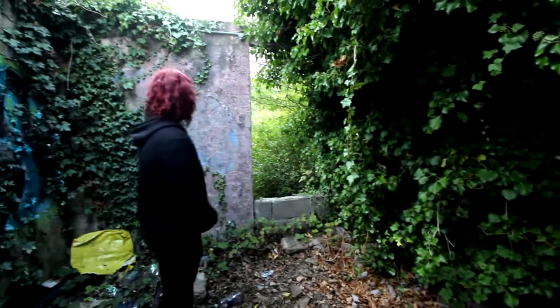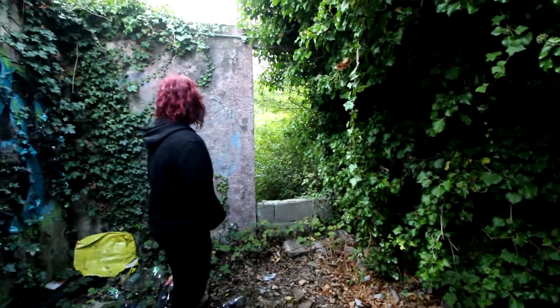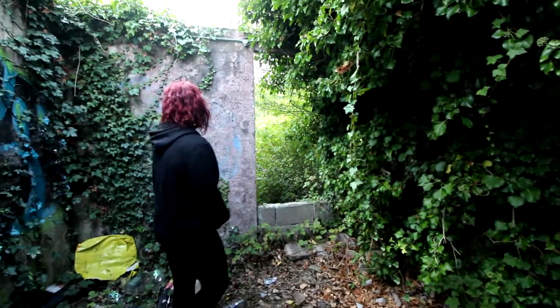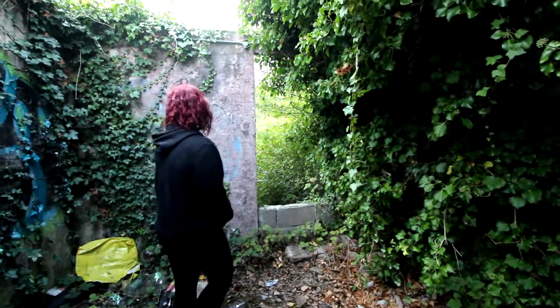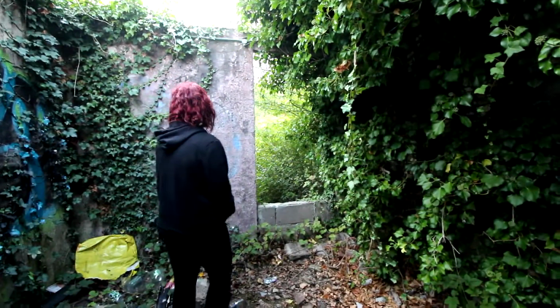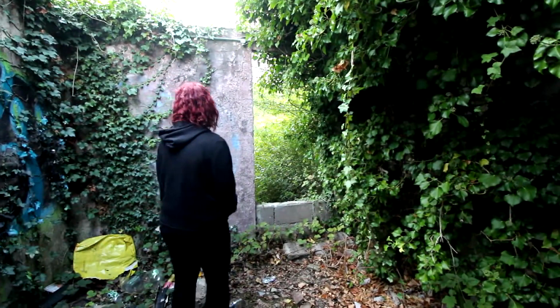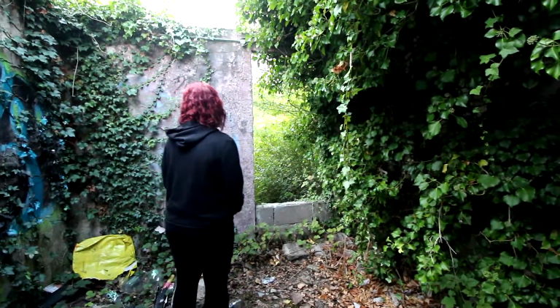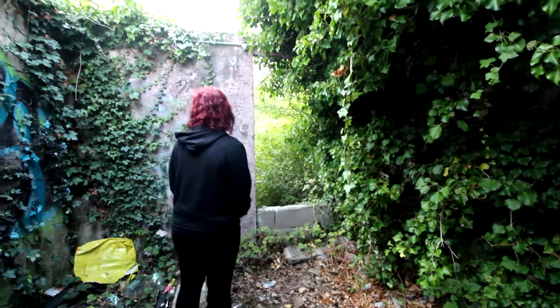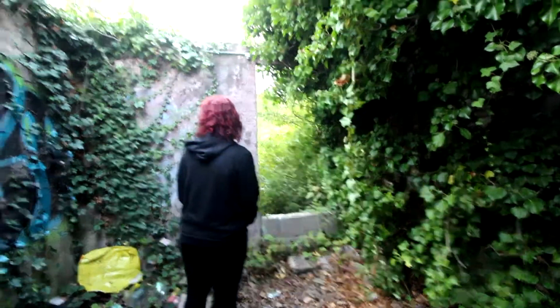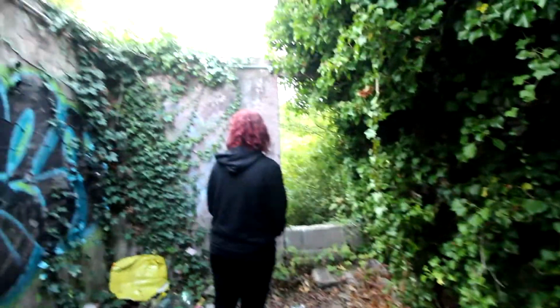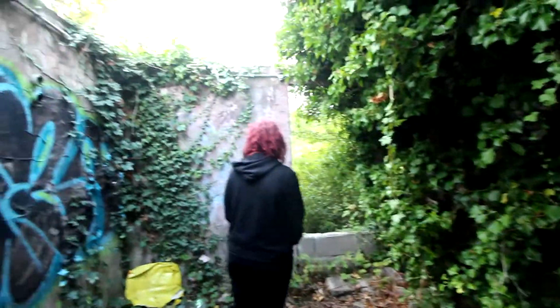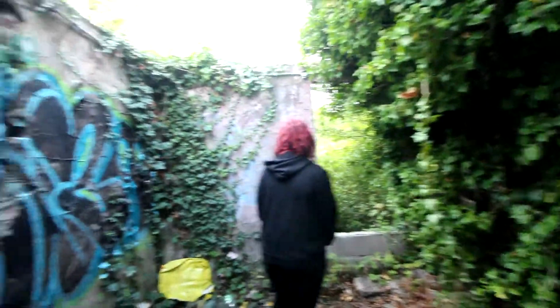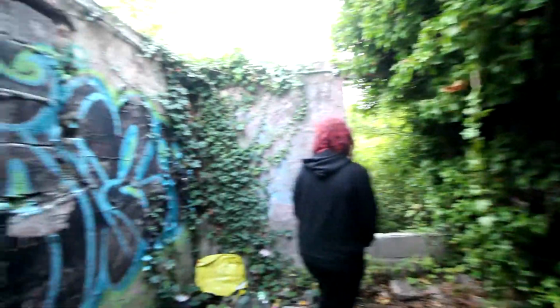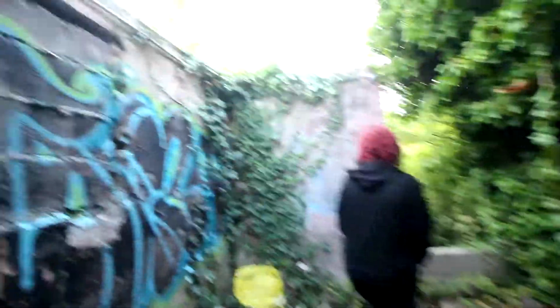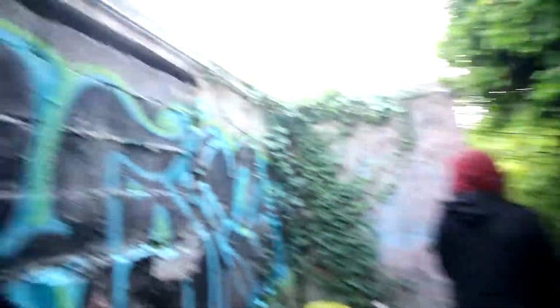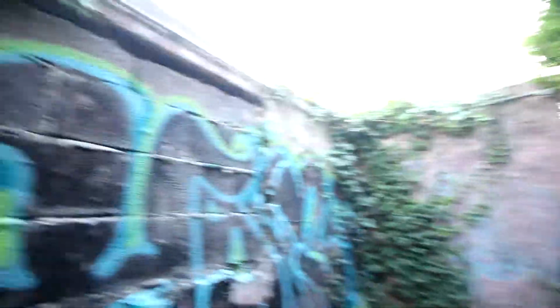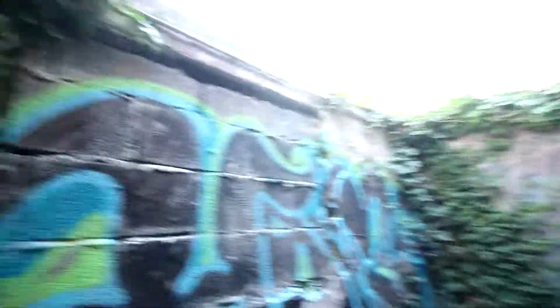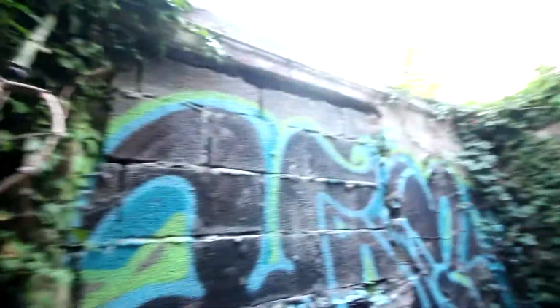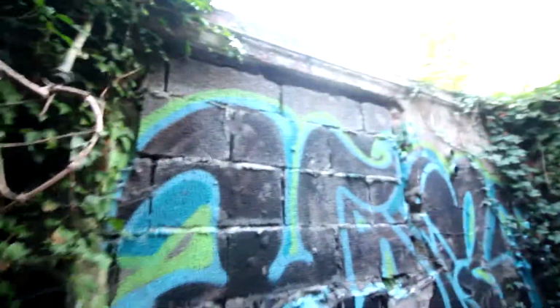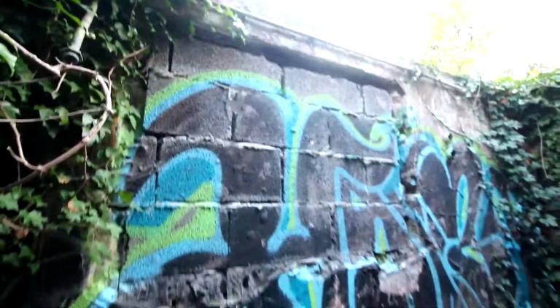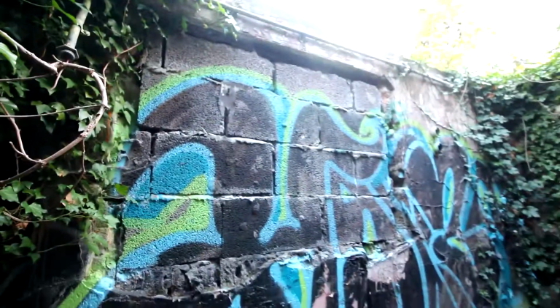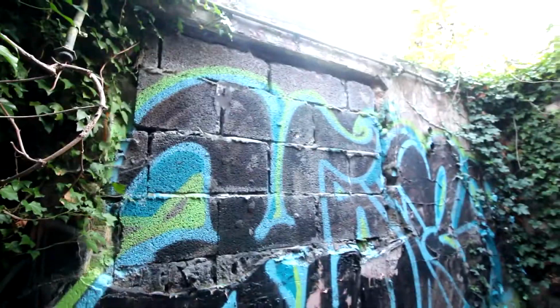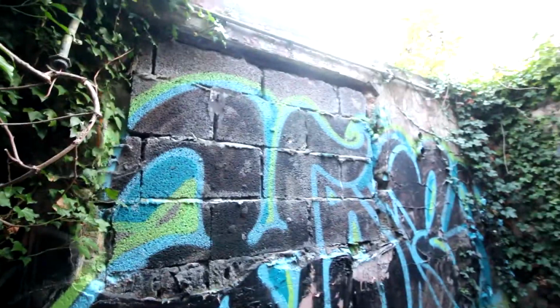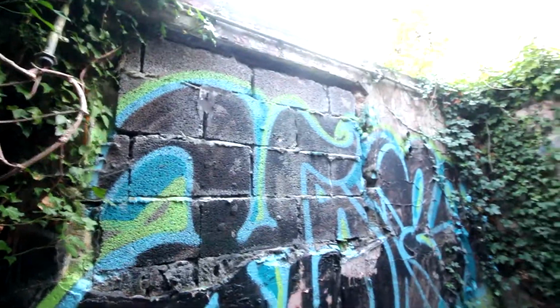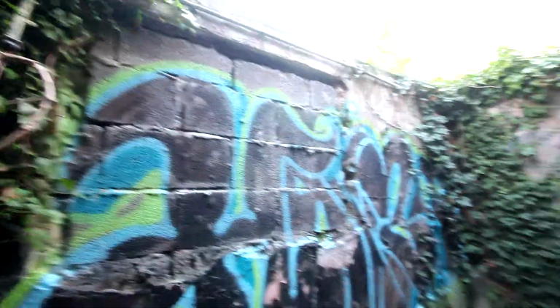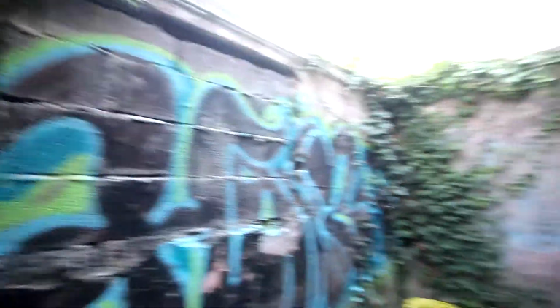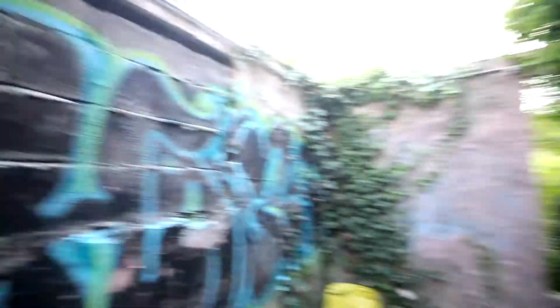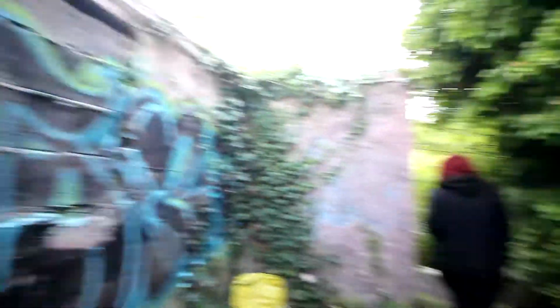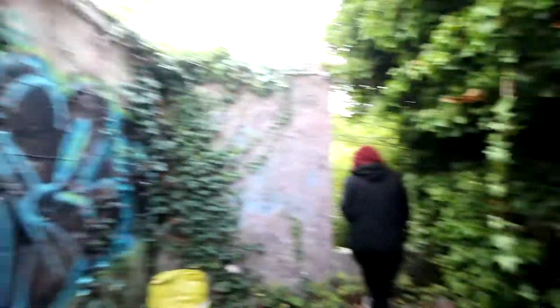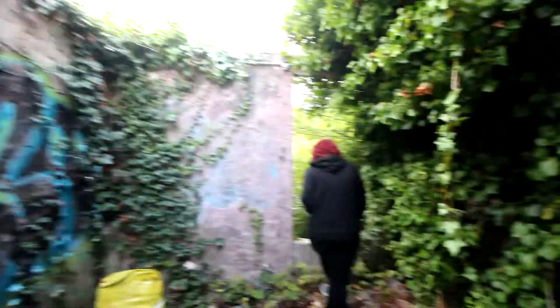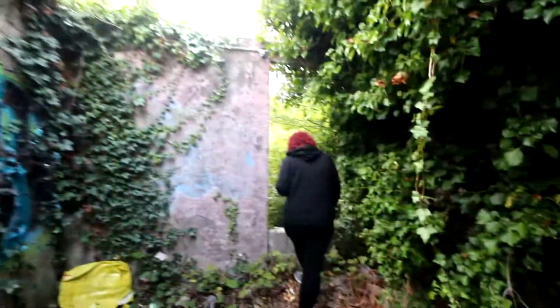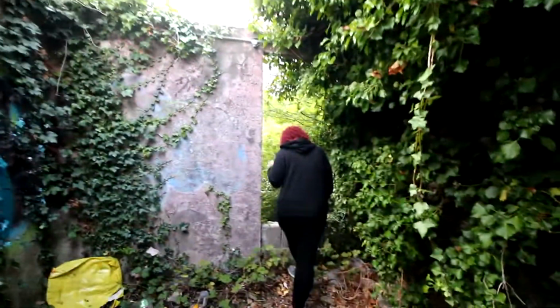Oh well, they literally breeze-blocked it up, but not much point now.